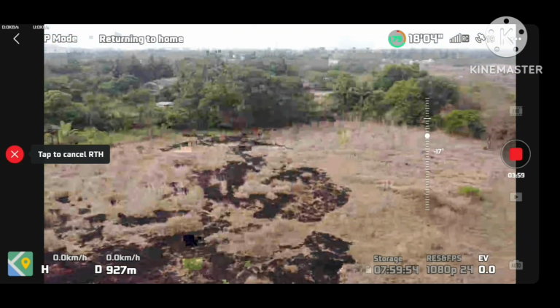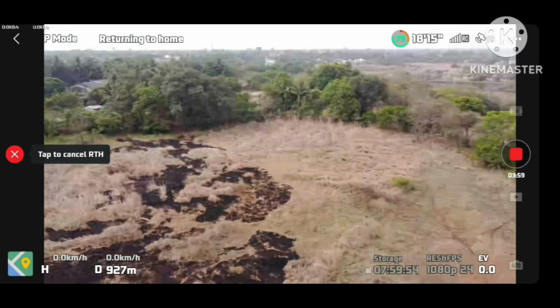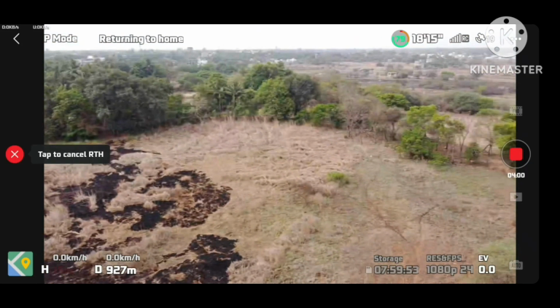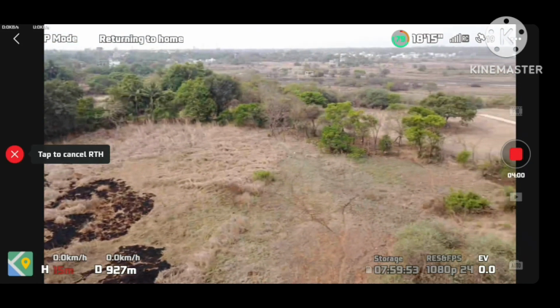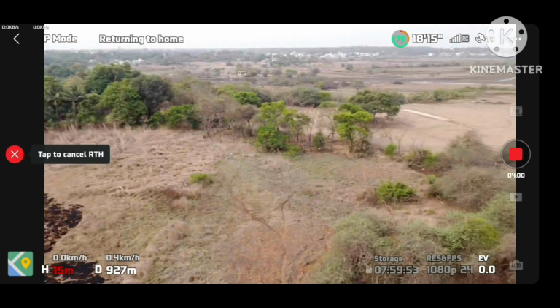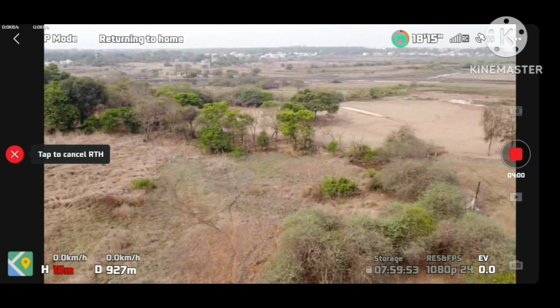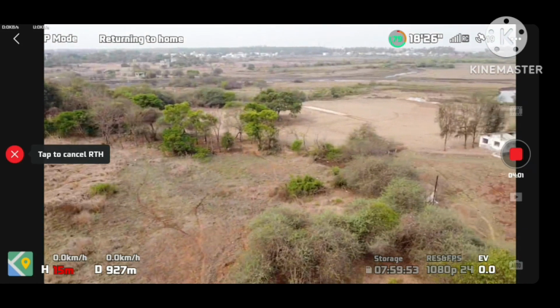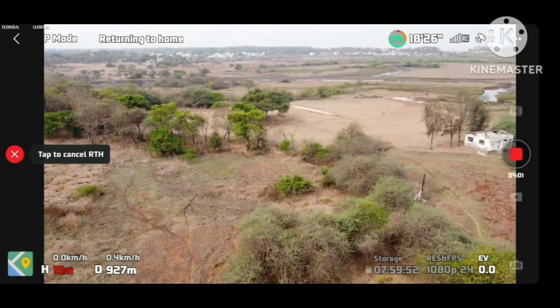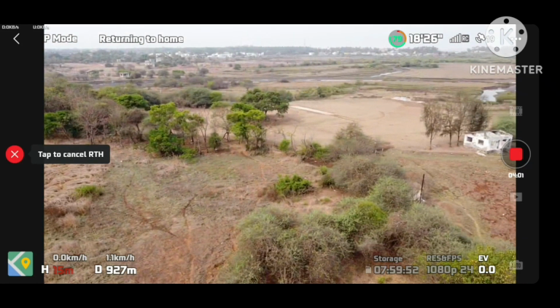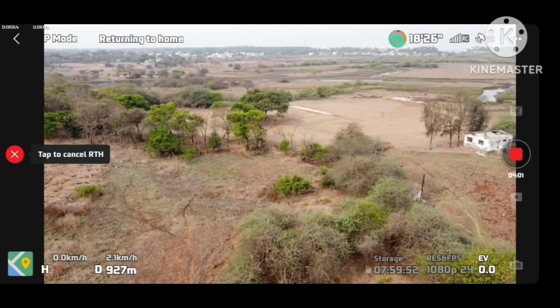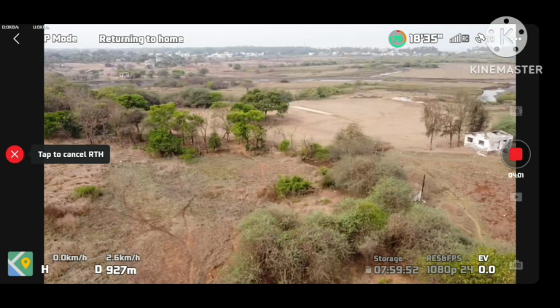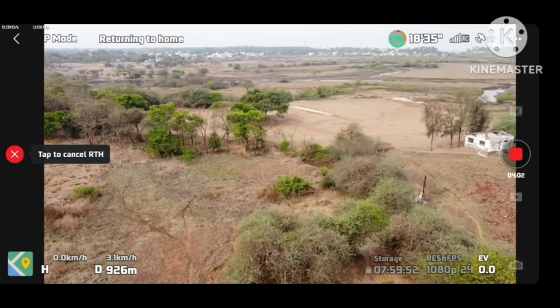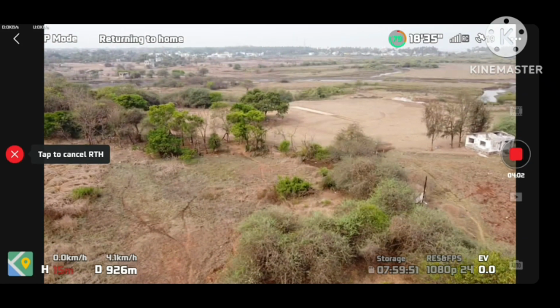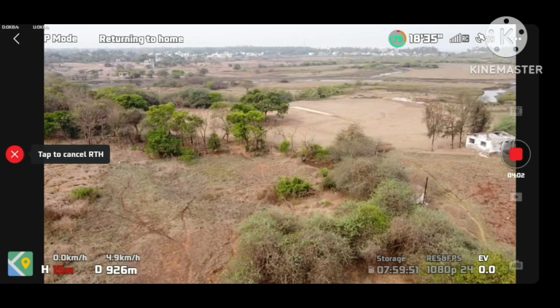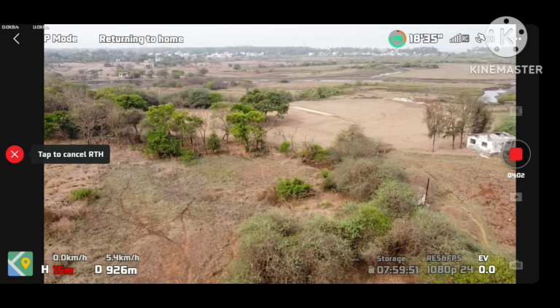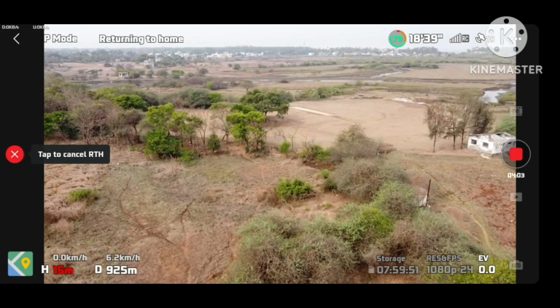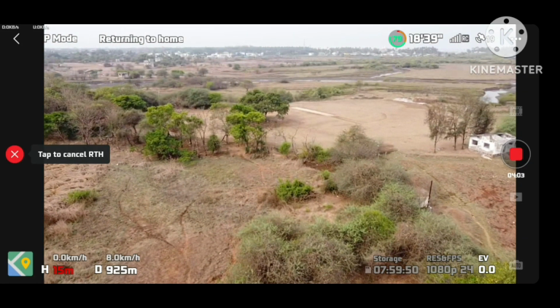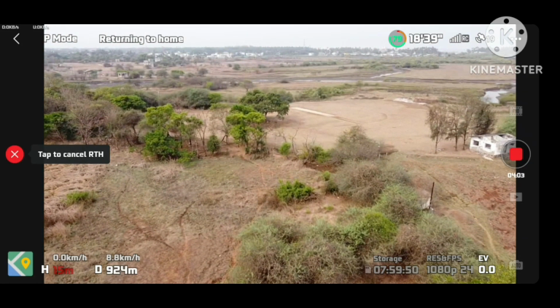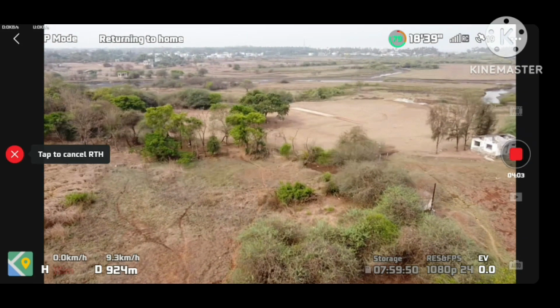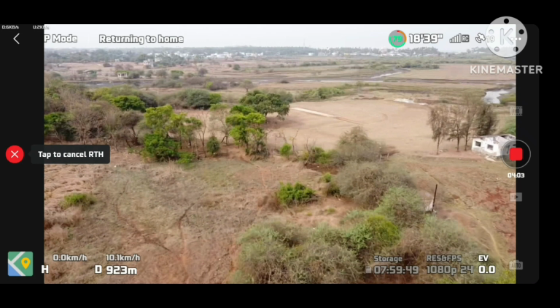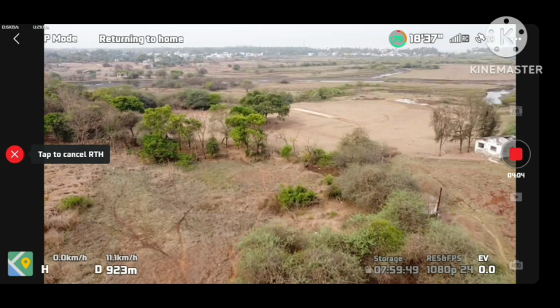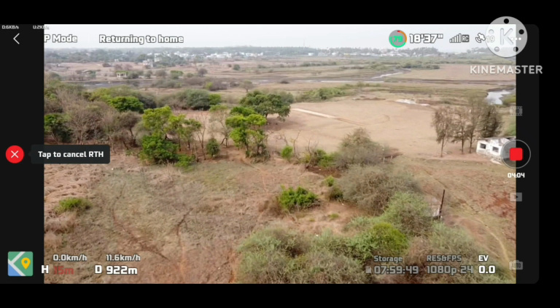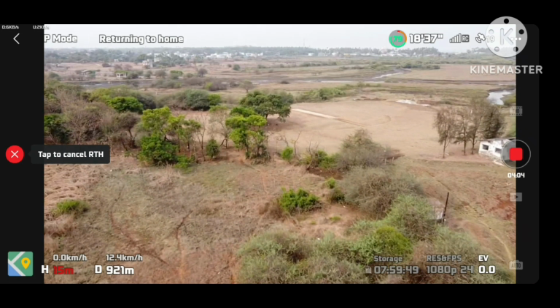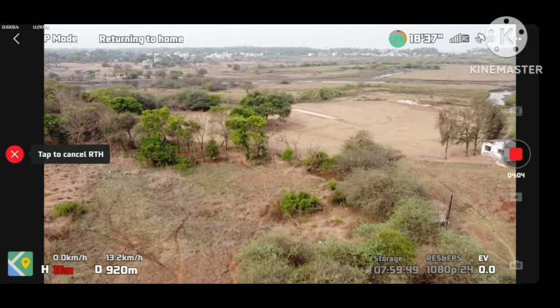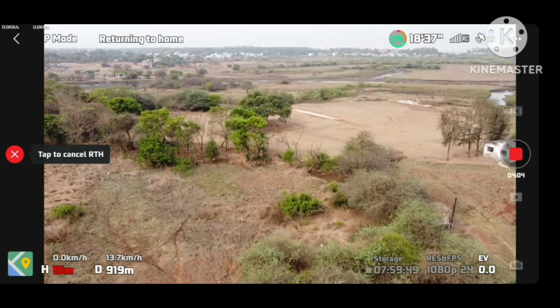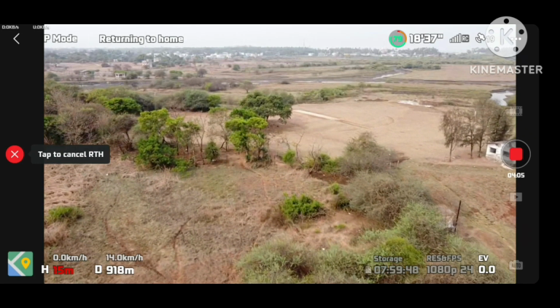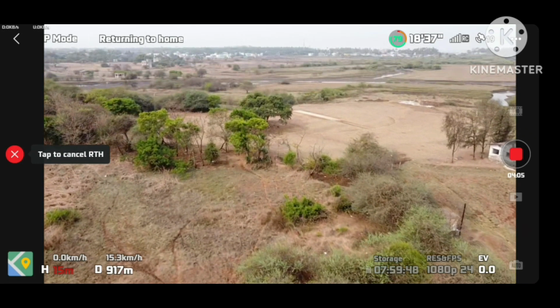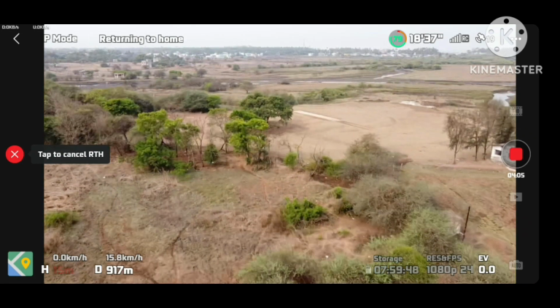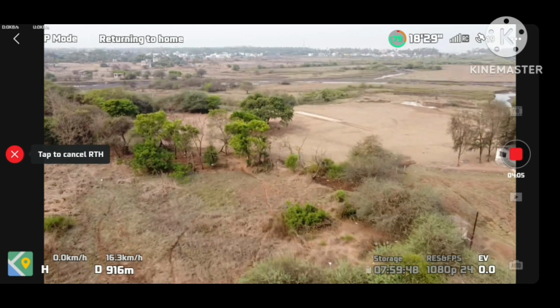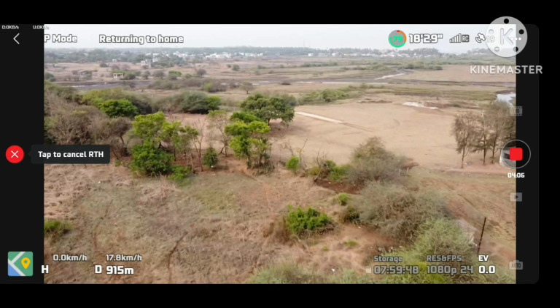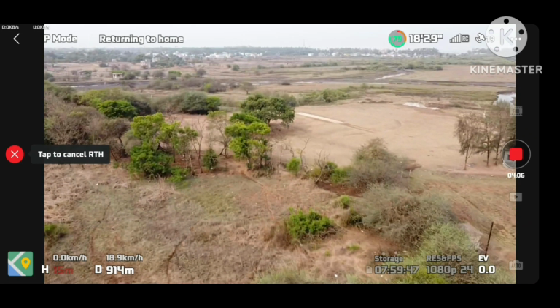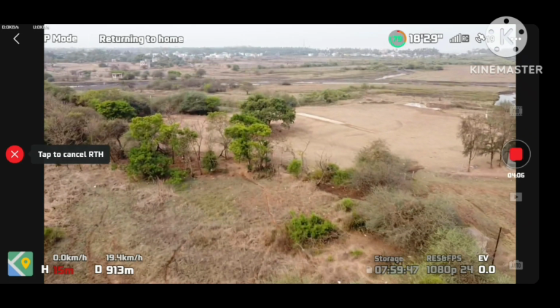Go home. After the glitches, it started coming back home.